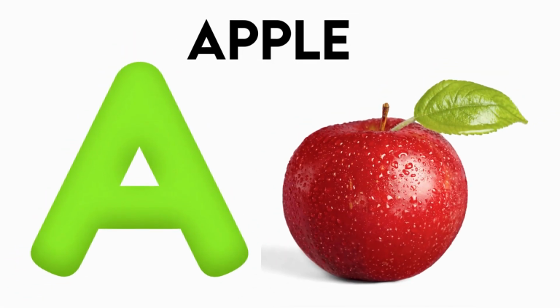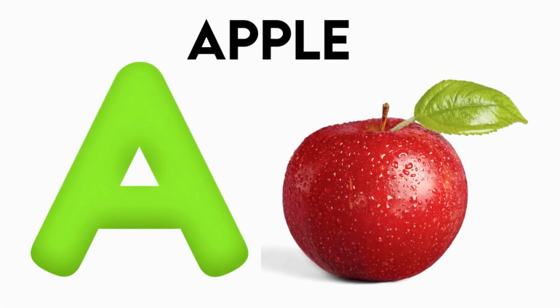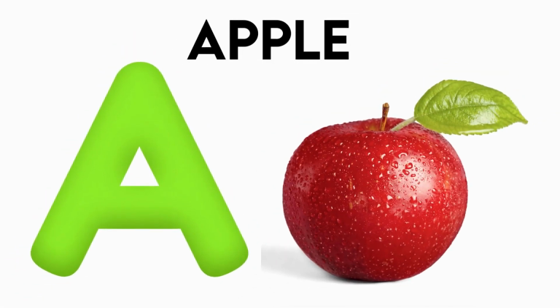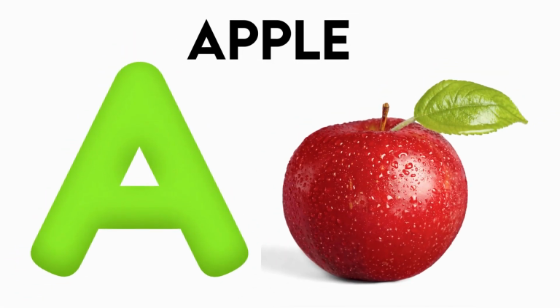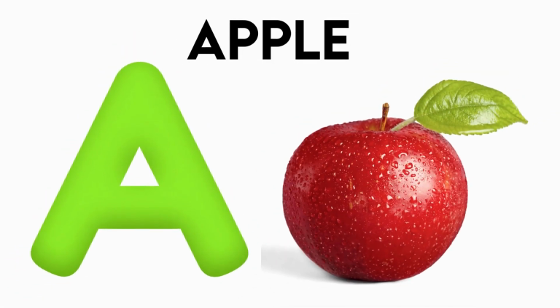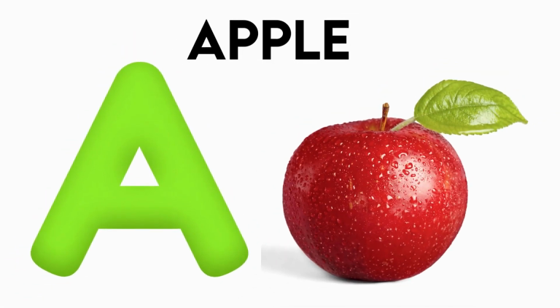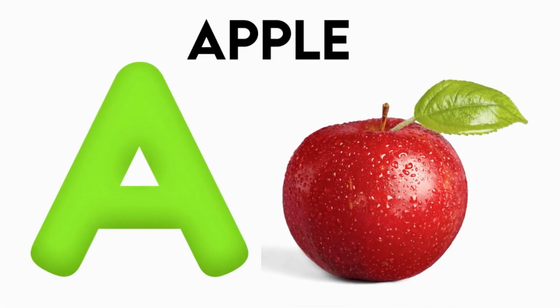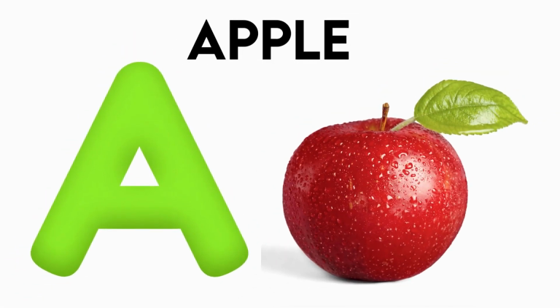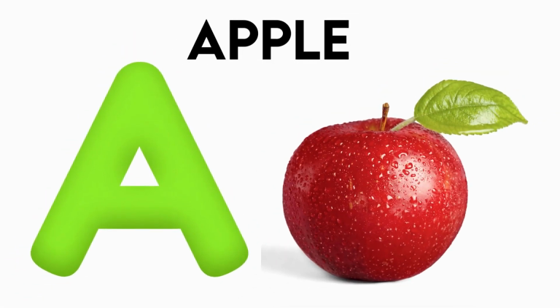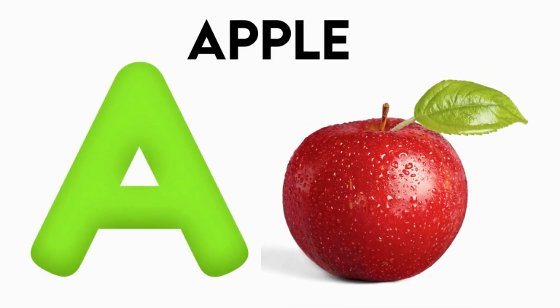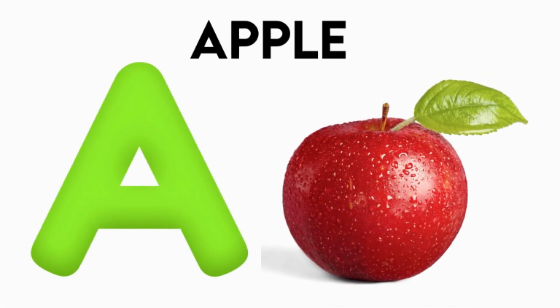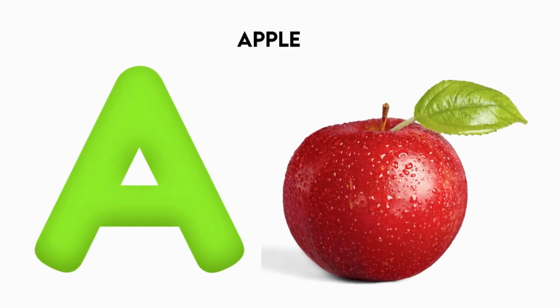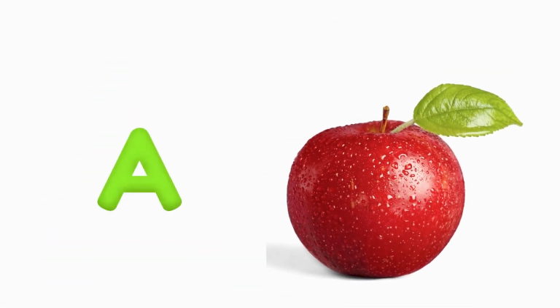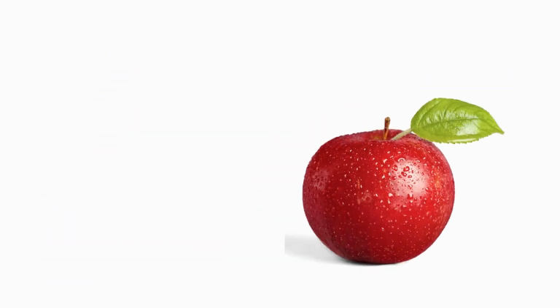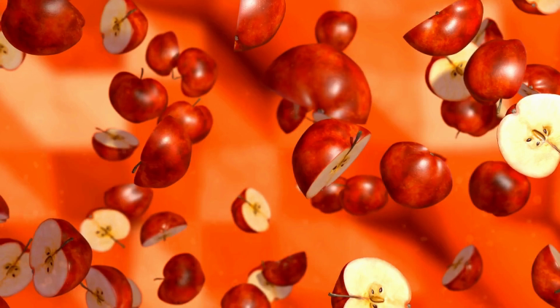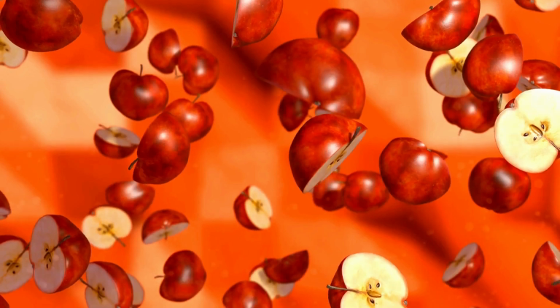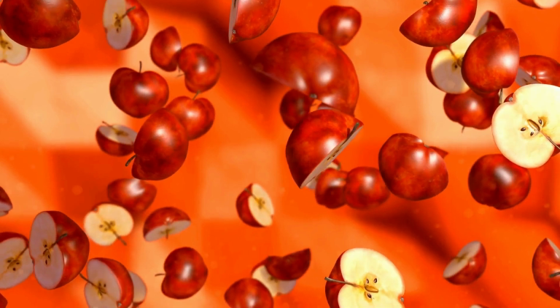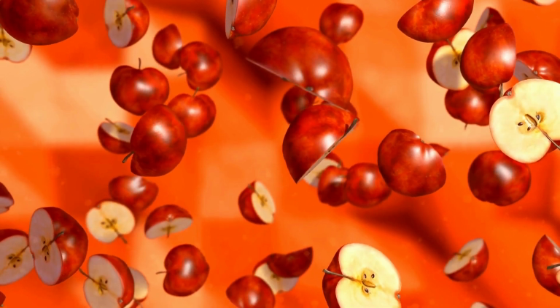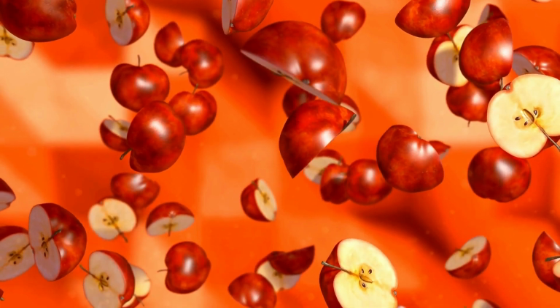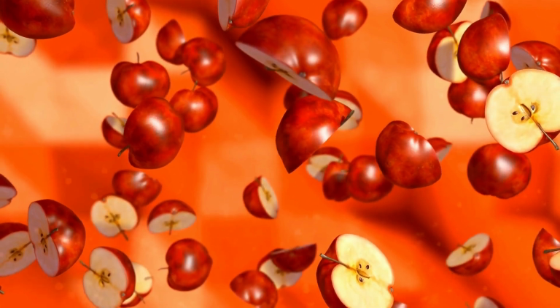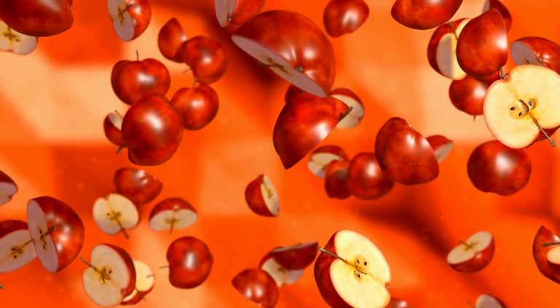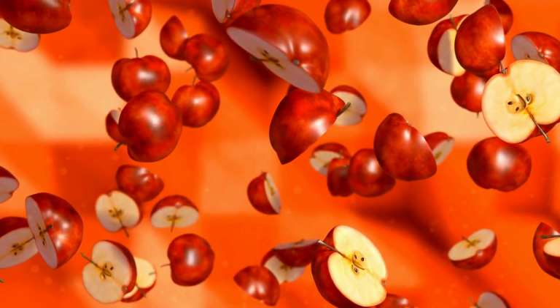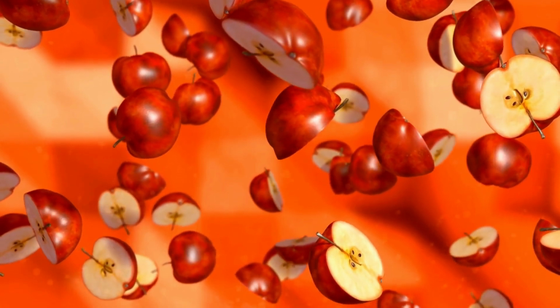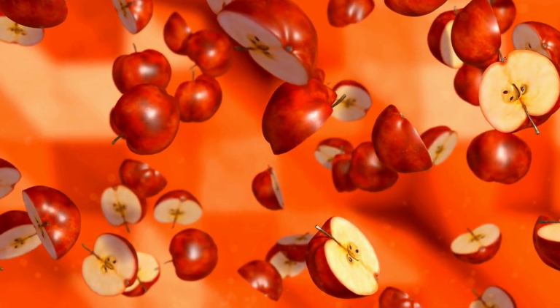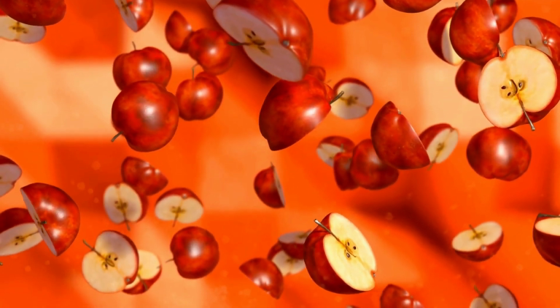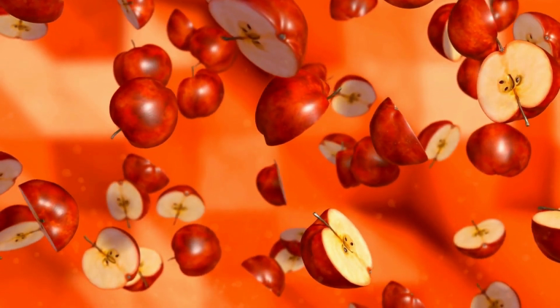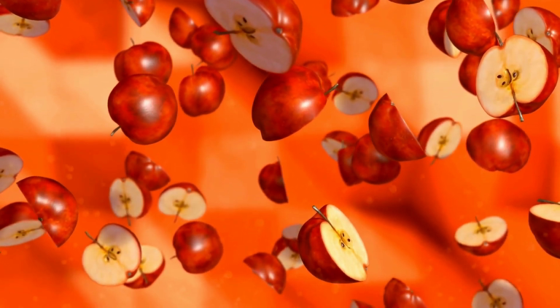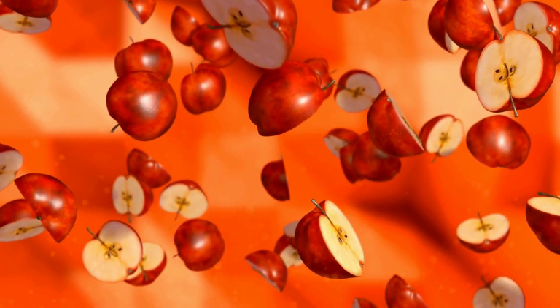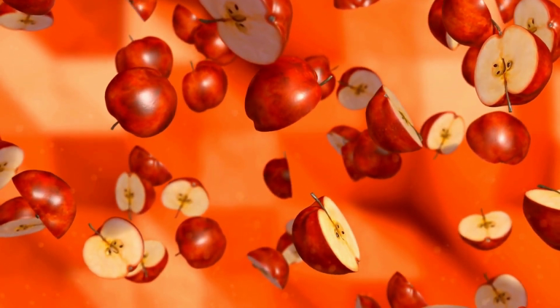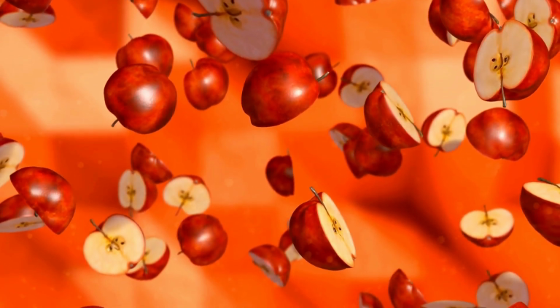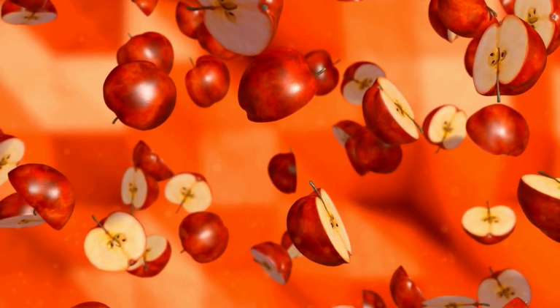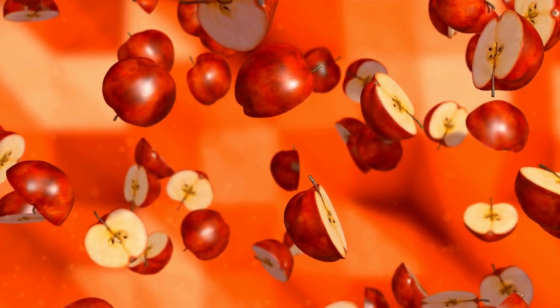A is for Apple. A, A, Apple, A, A, Apple, A, Apple.